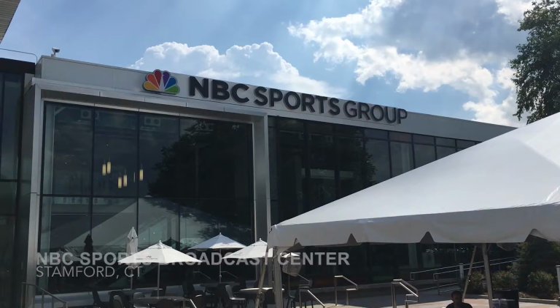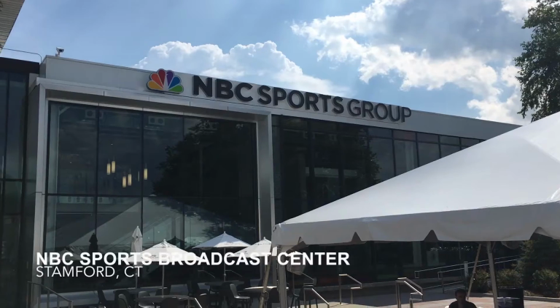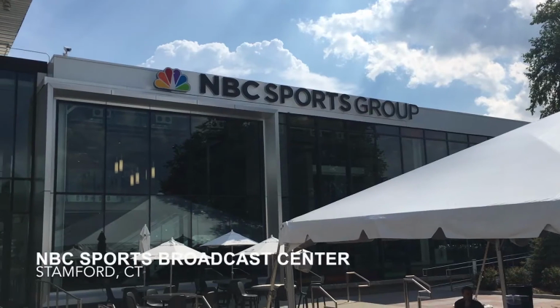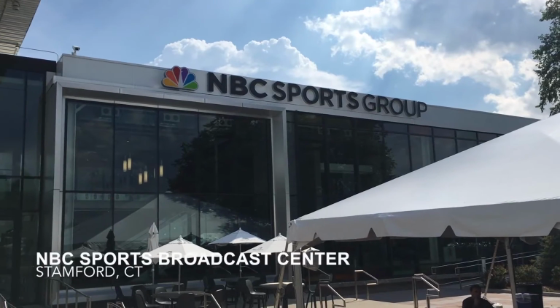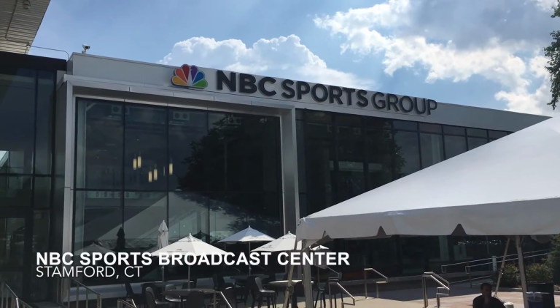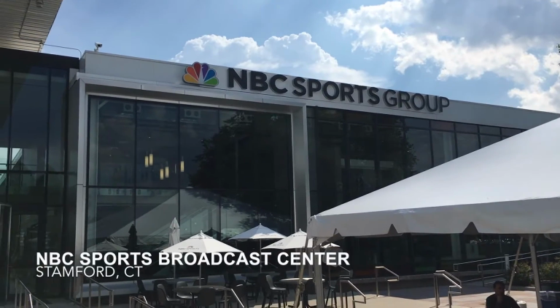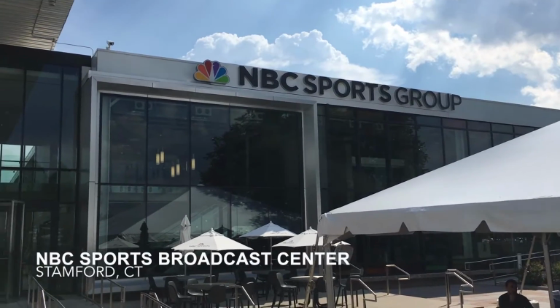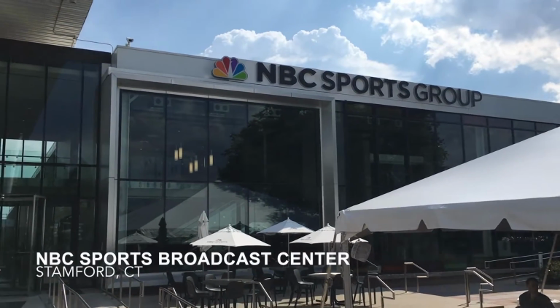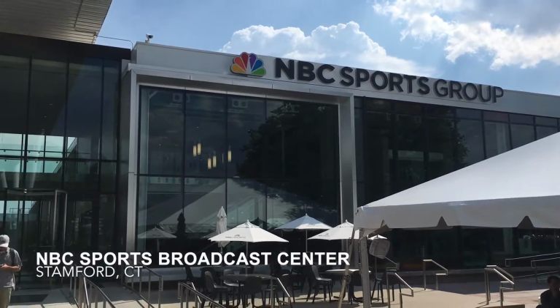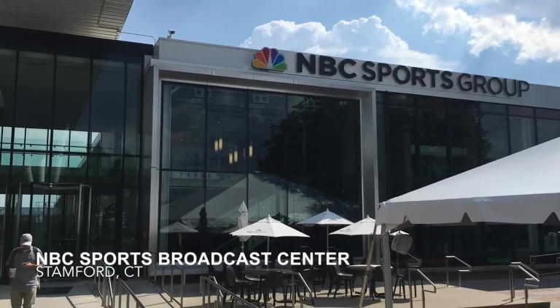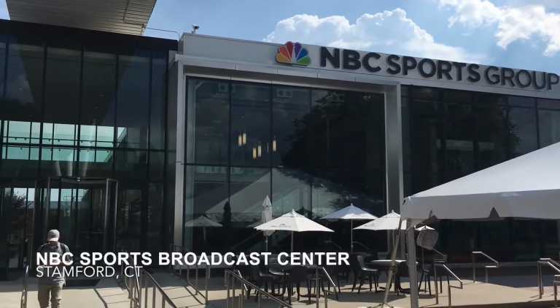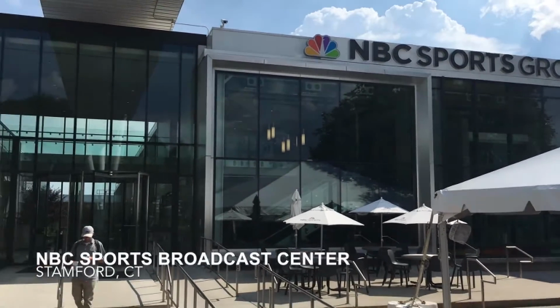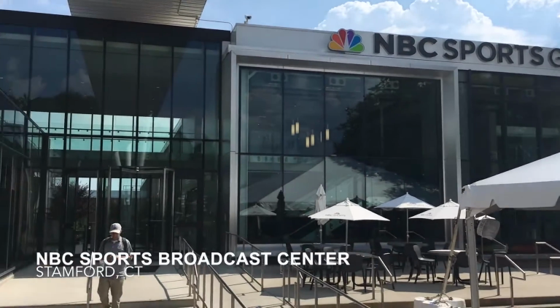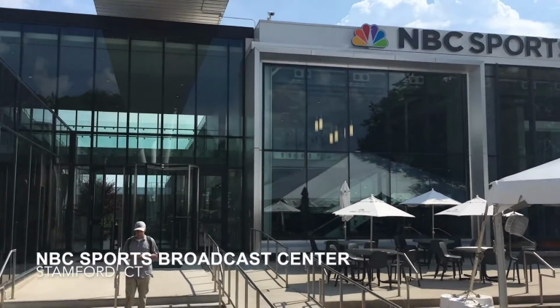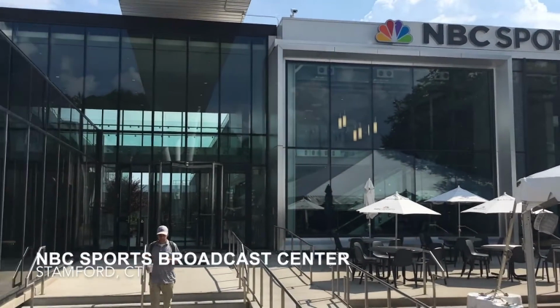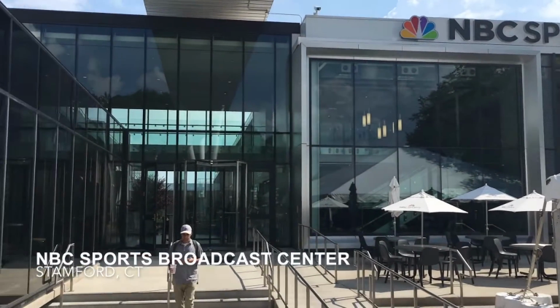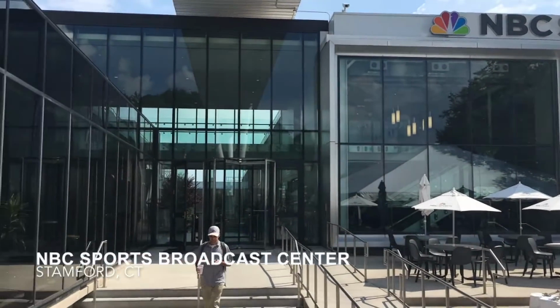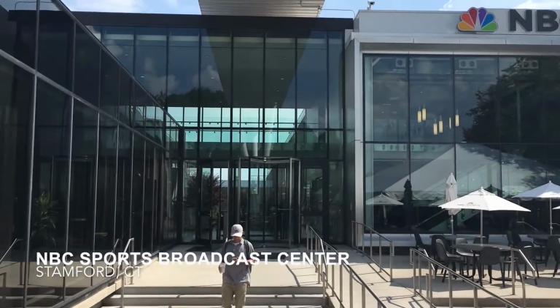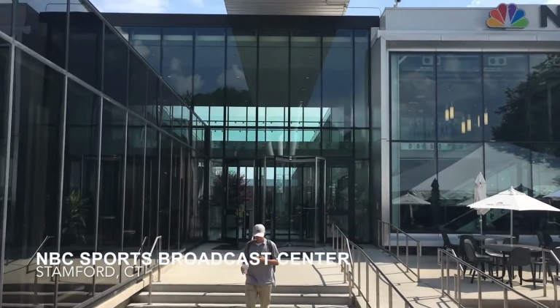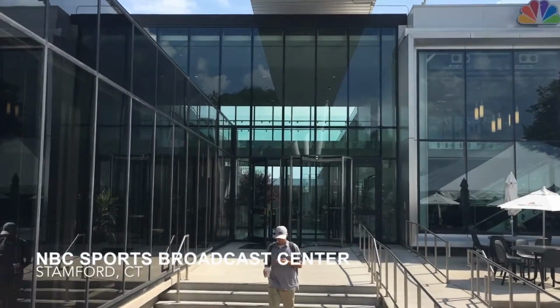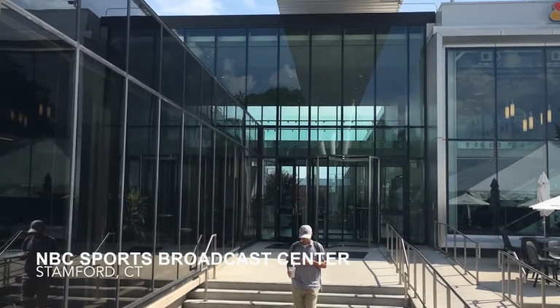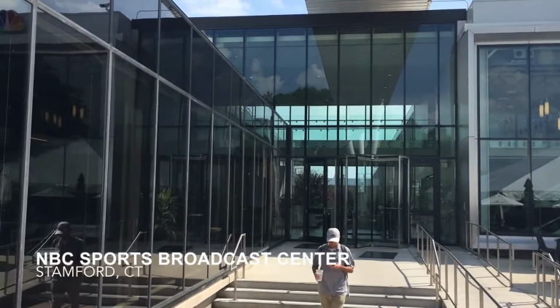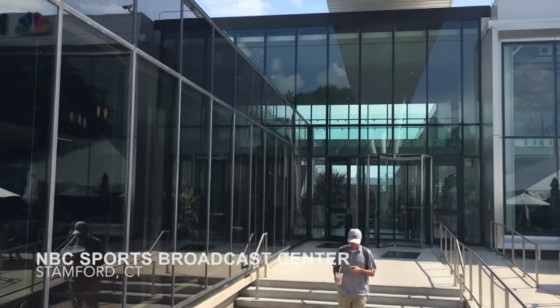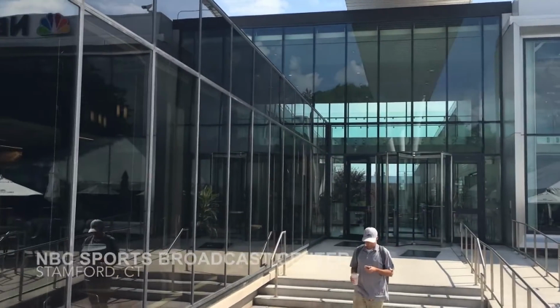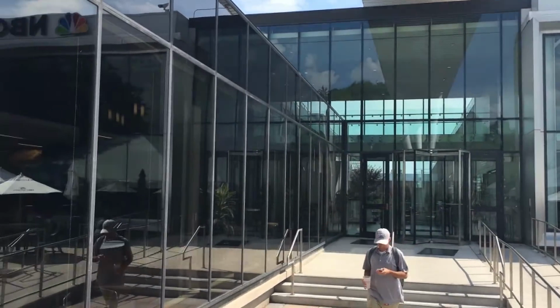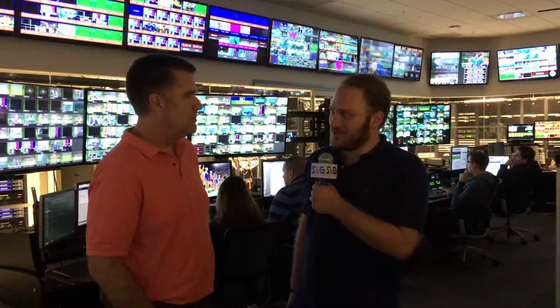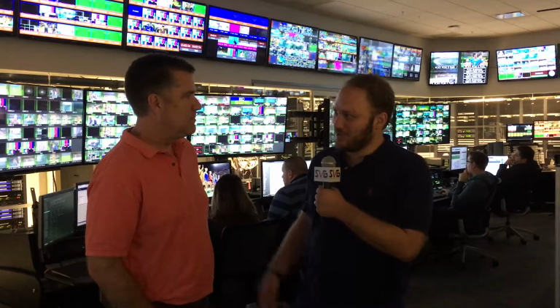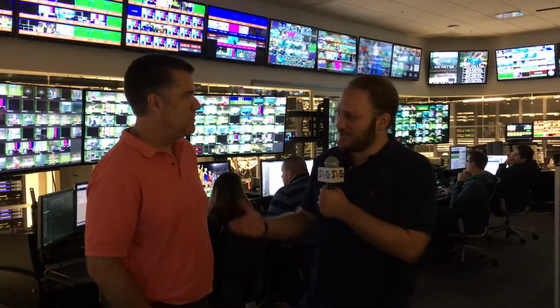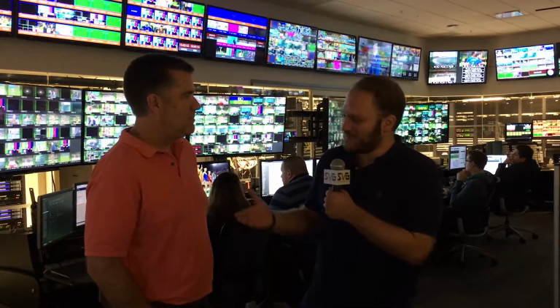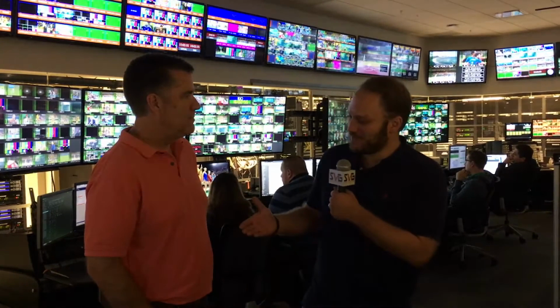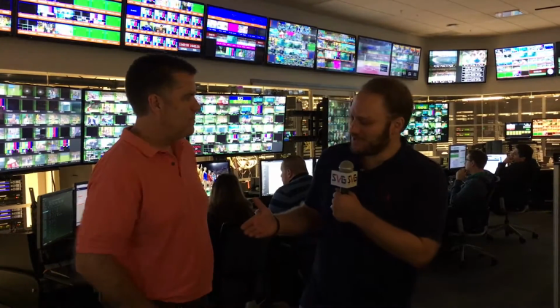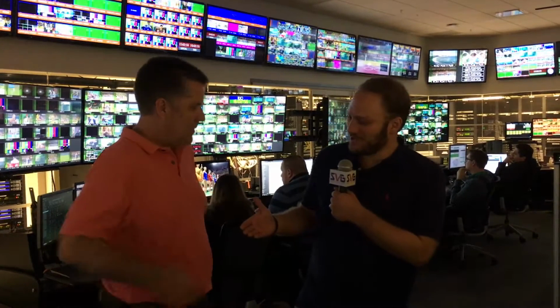SVG's Jason Dachman here. We're at NBC's Stanford Broadcast Center. I'm here with Tim Canary of NBC Sports. Tim, thanks for joining us.